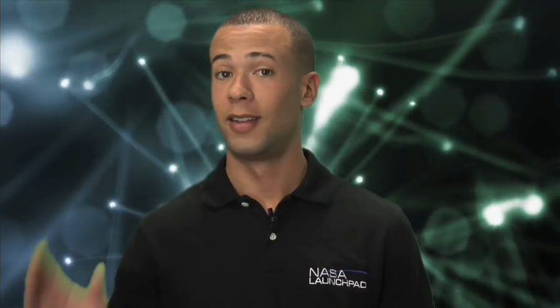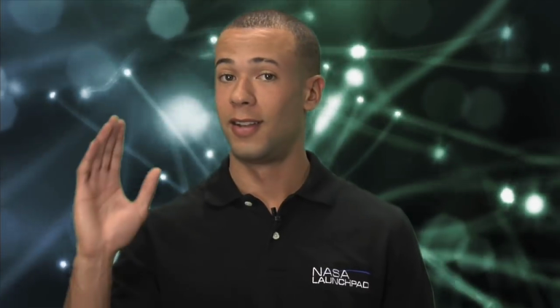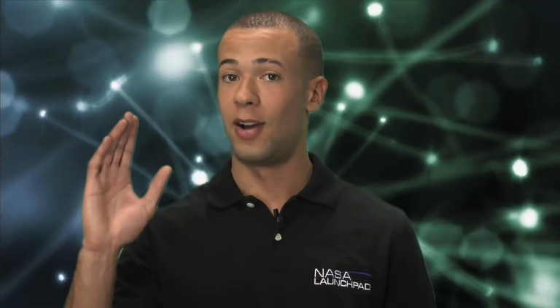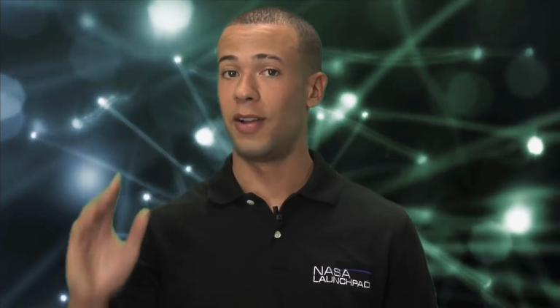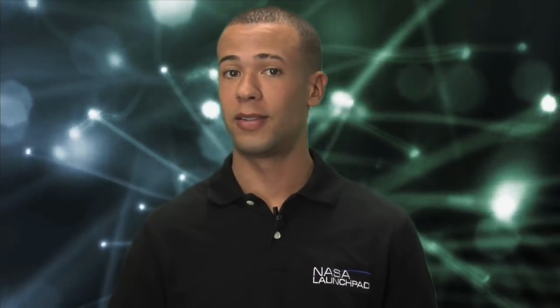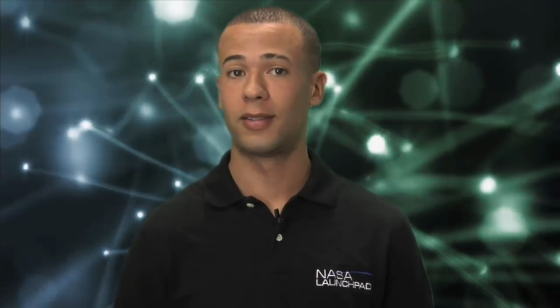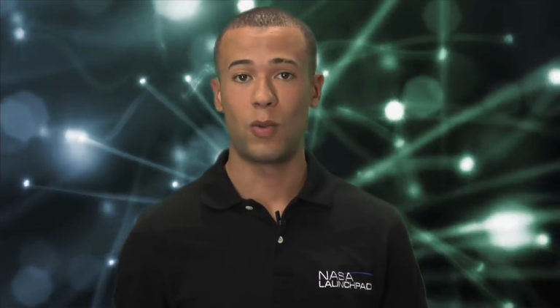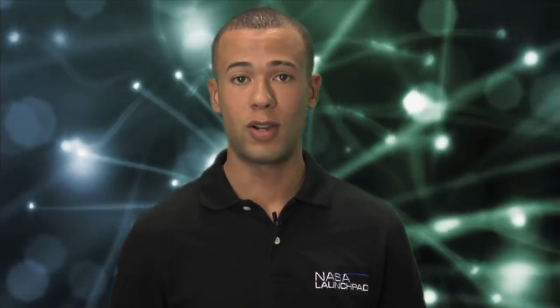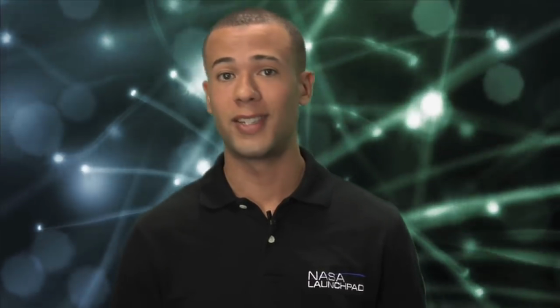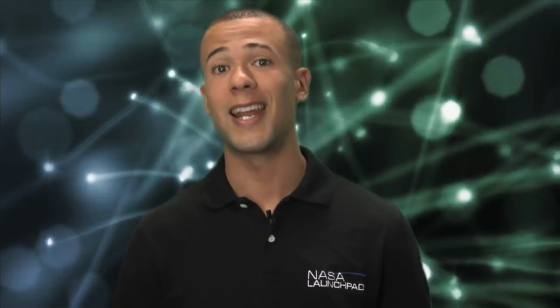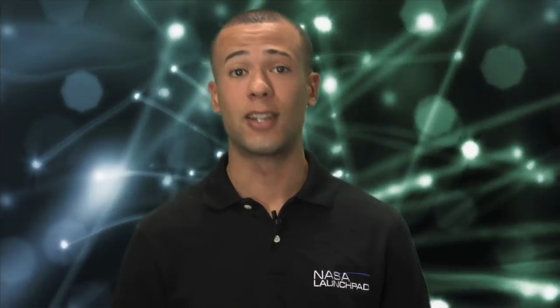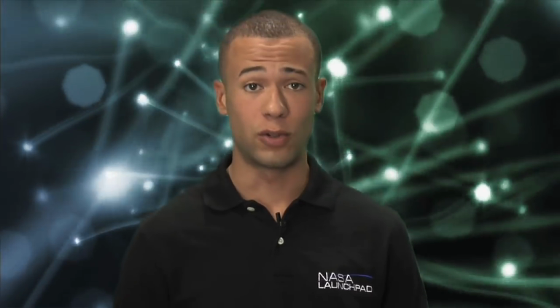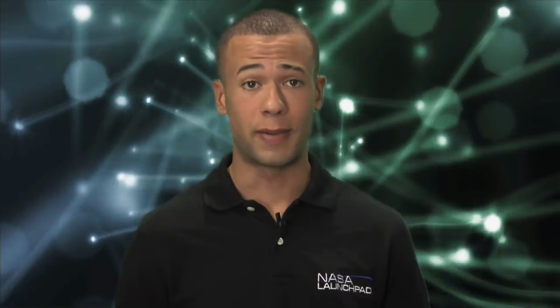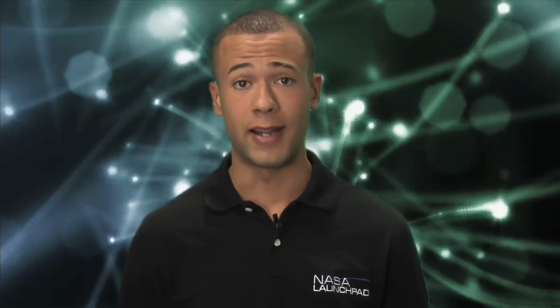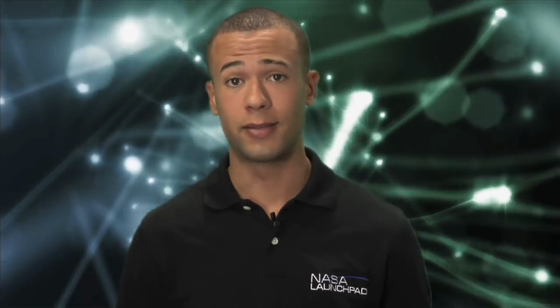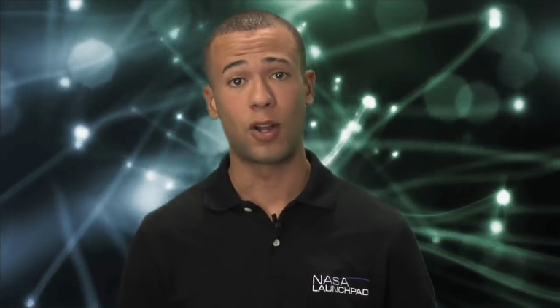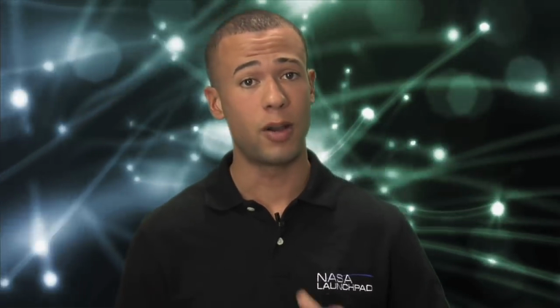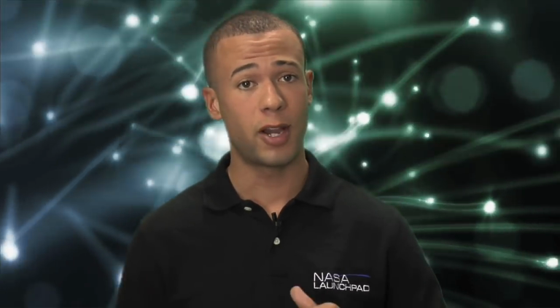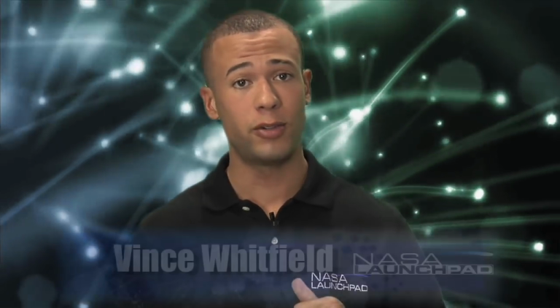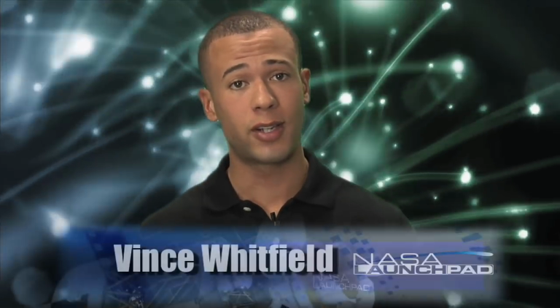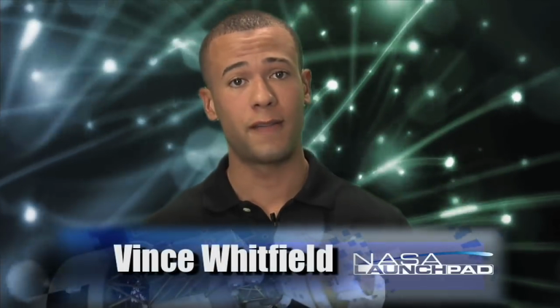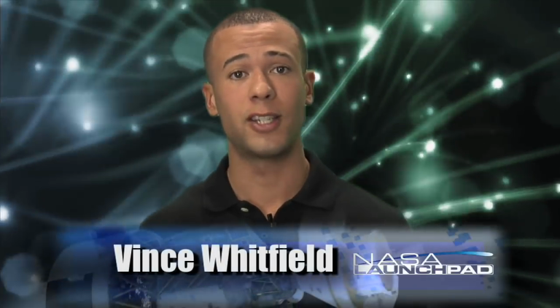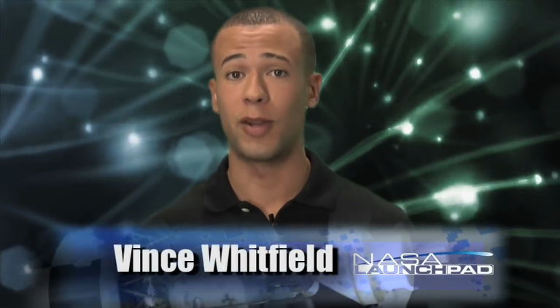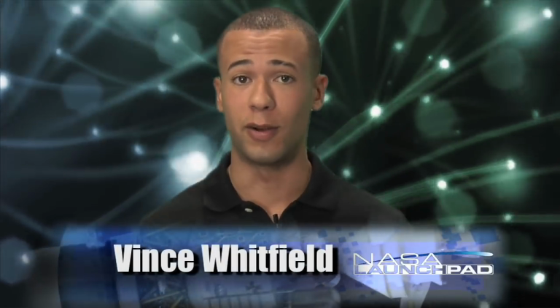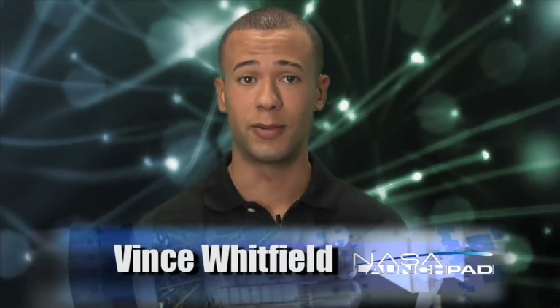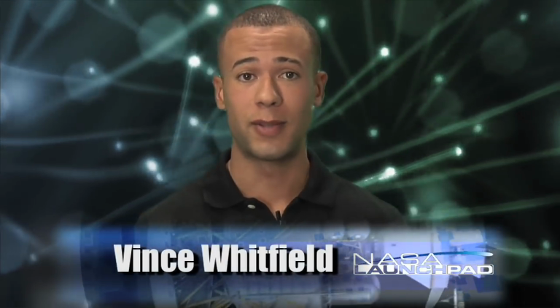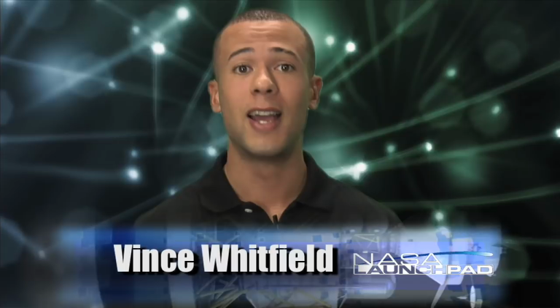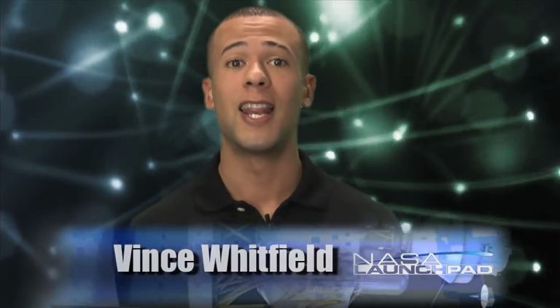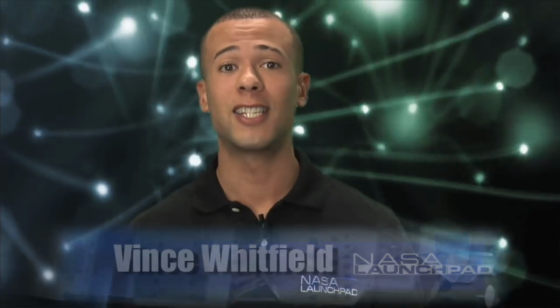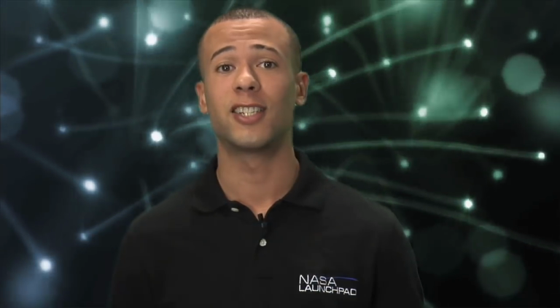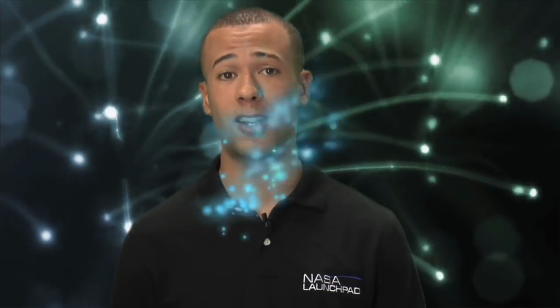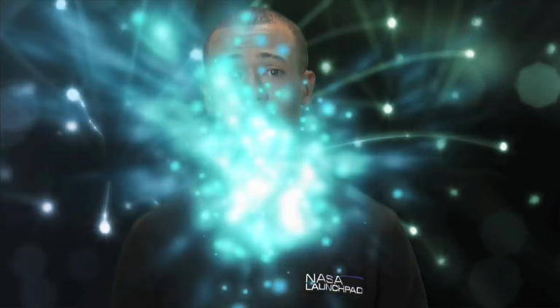Hi folks, welcome to NASA Launch Pad. I'm your host, Vince Whitfield. Let's get started.